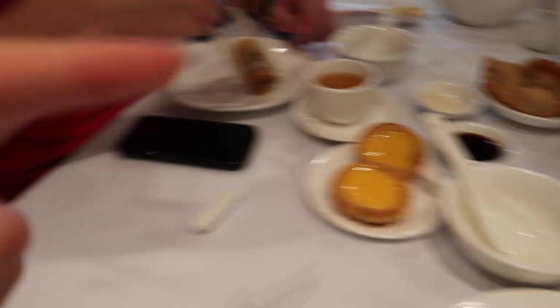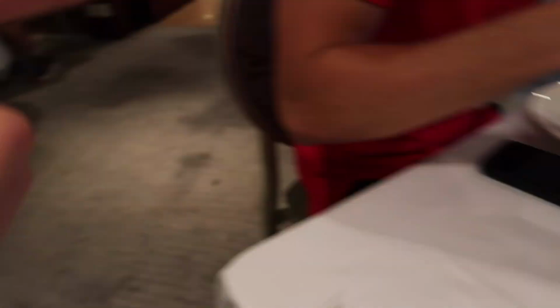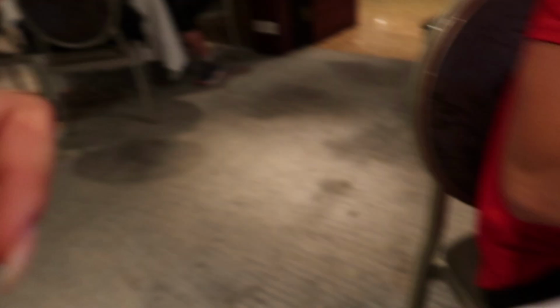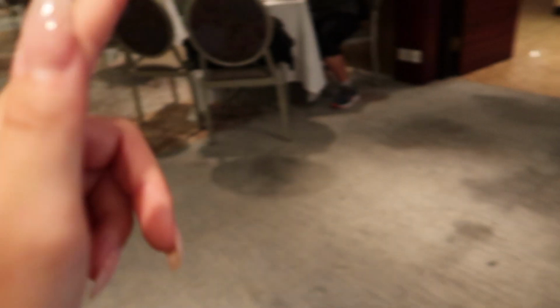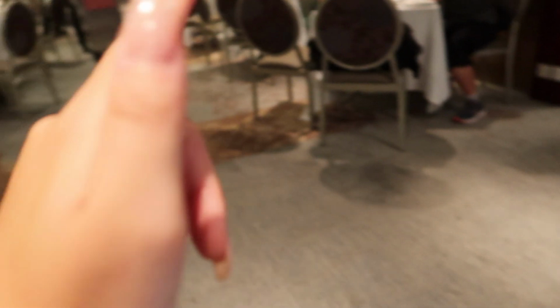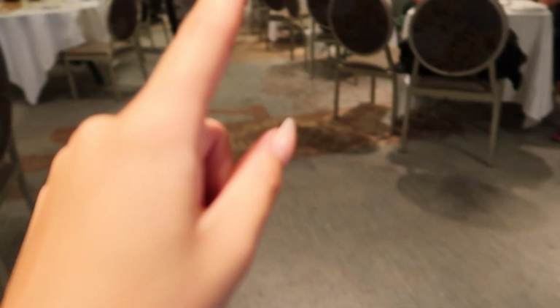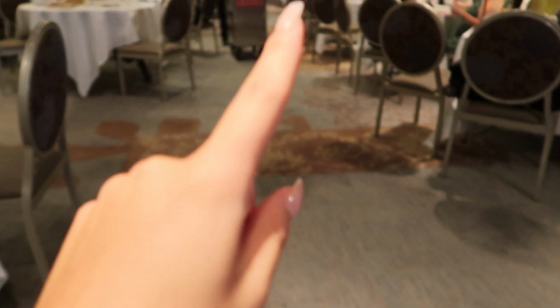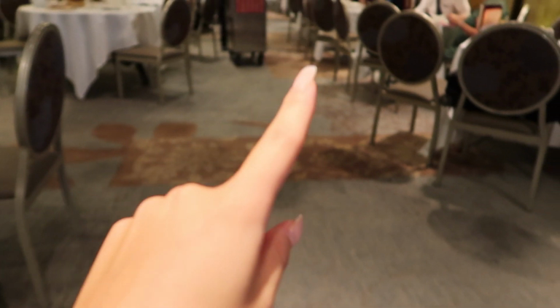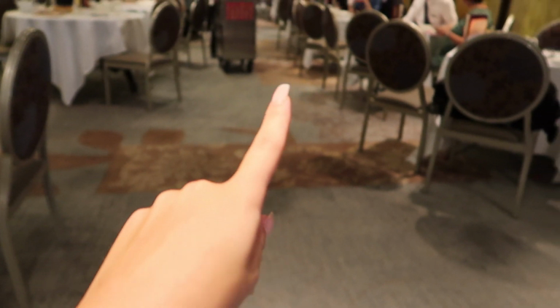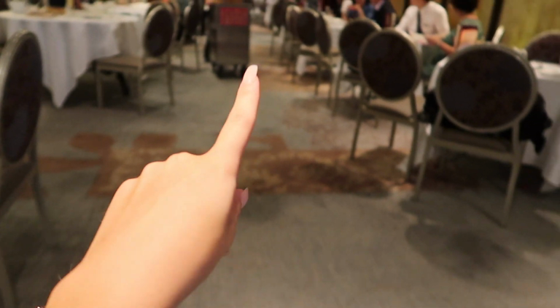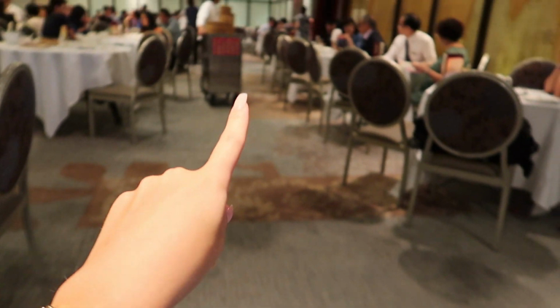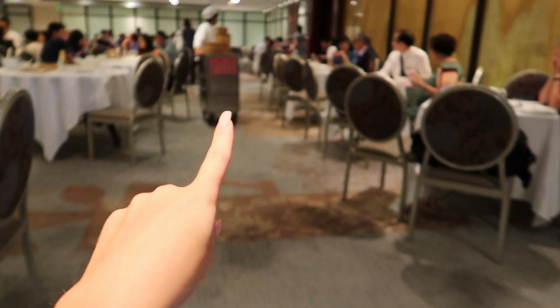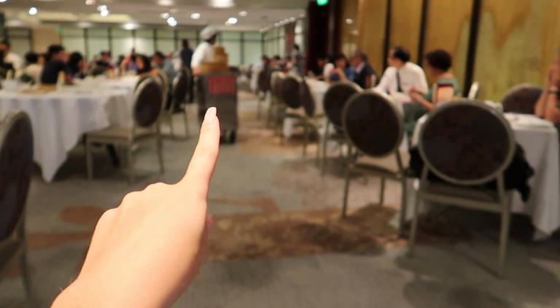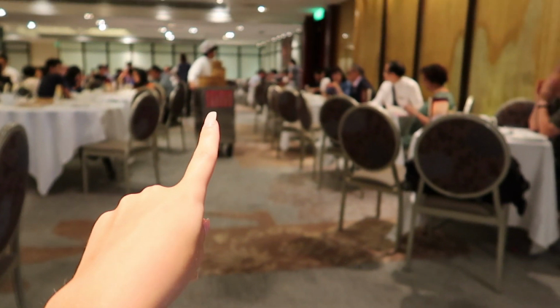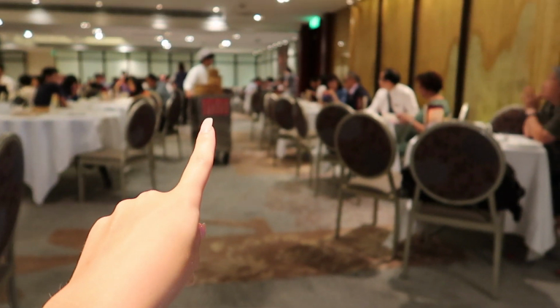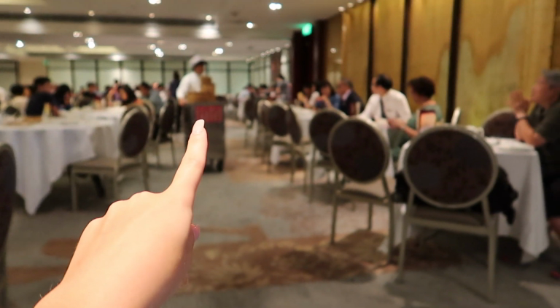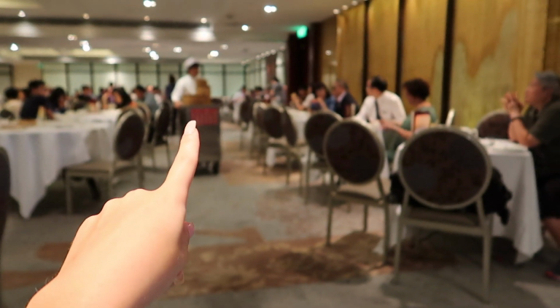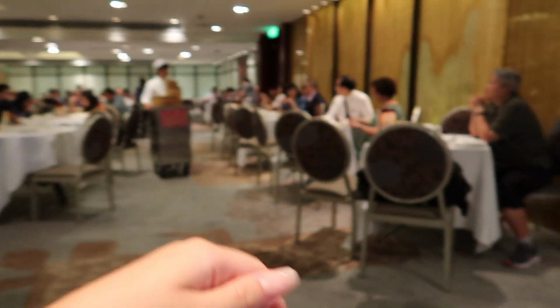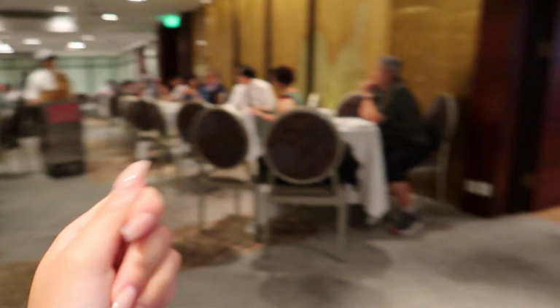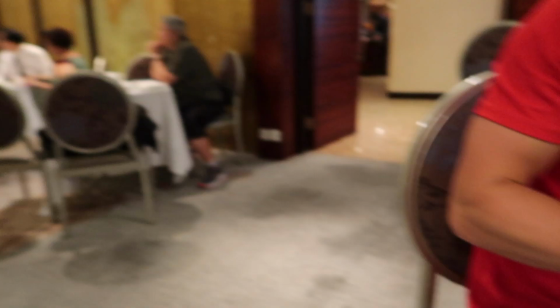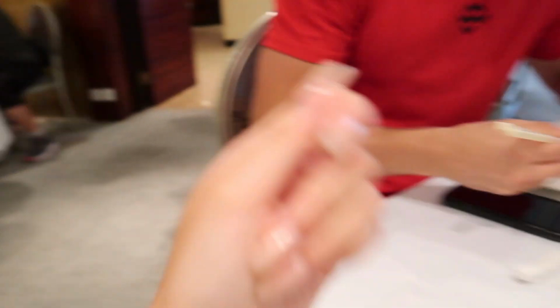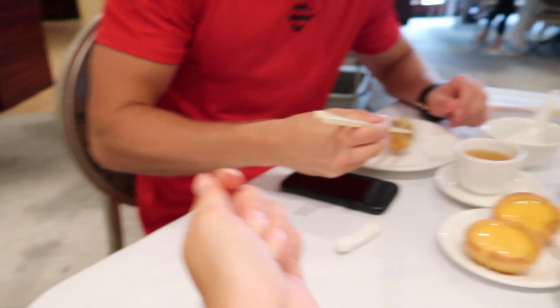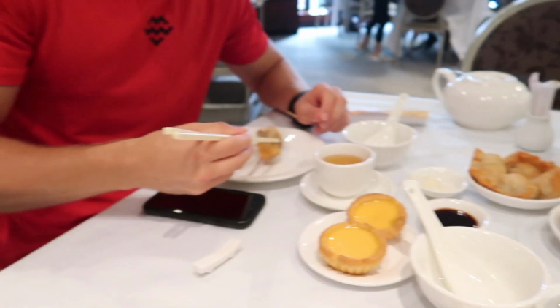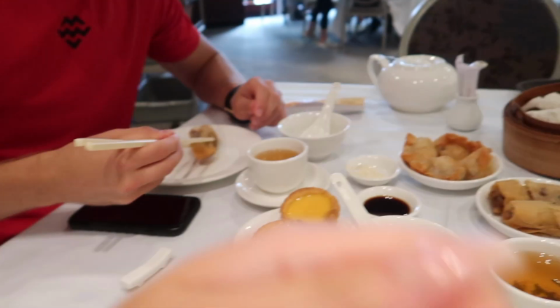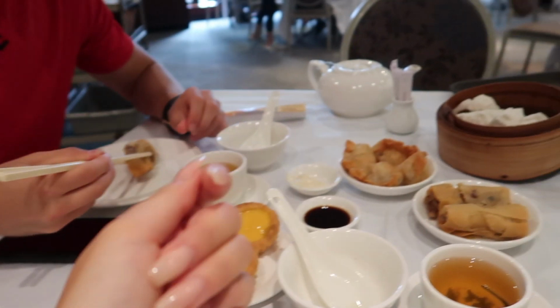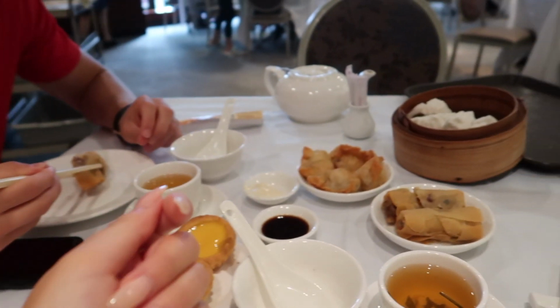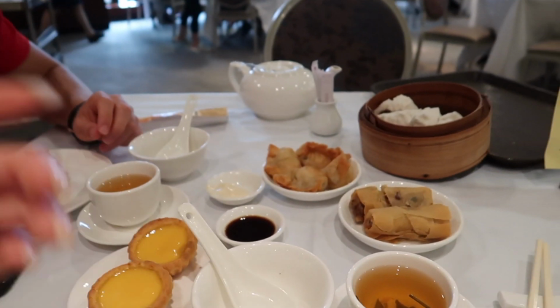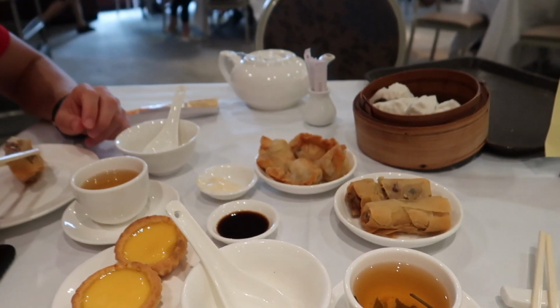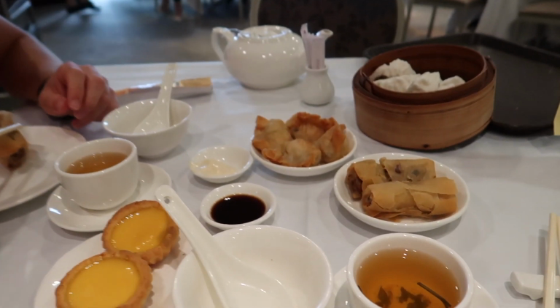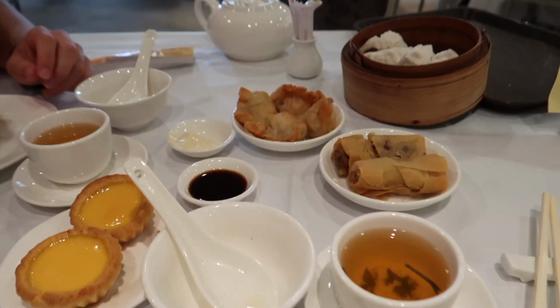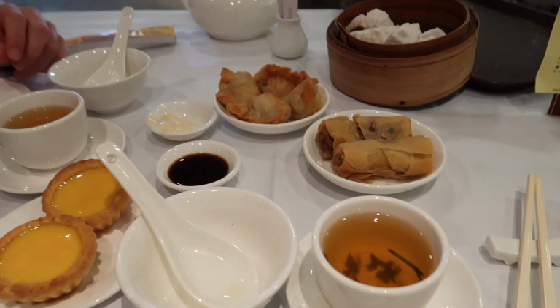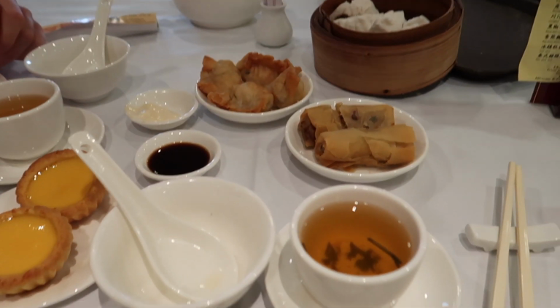This lady came with a trolley and was like, 'You want this? You want this?' They're just putting it all on our table.